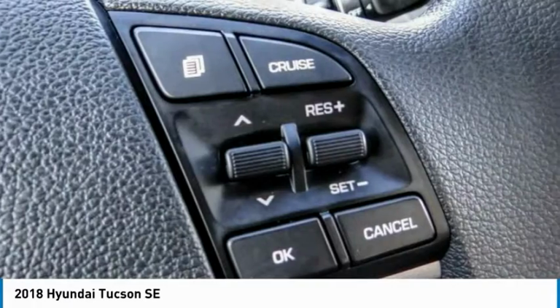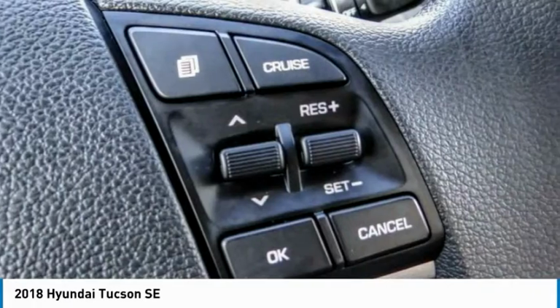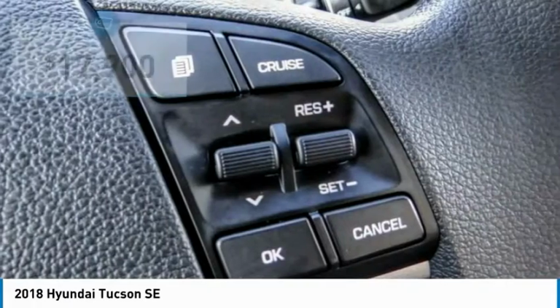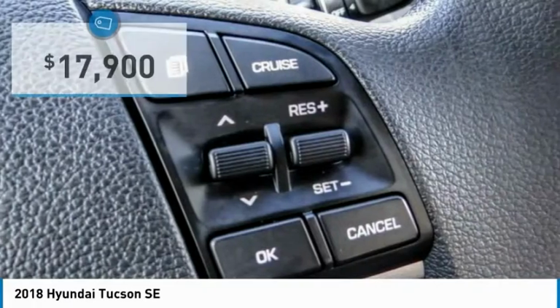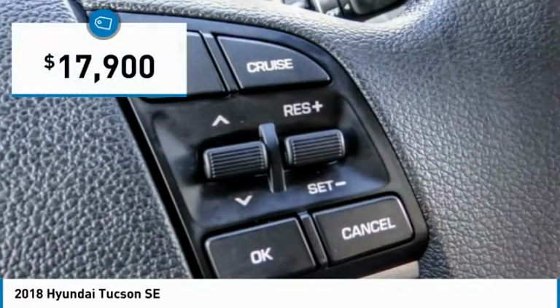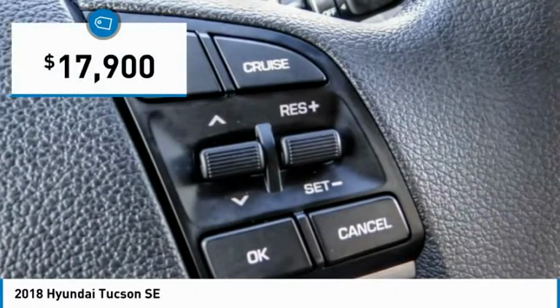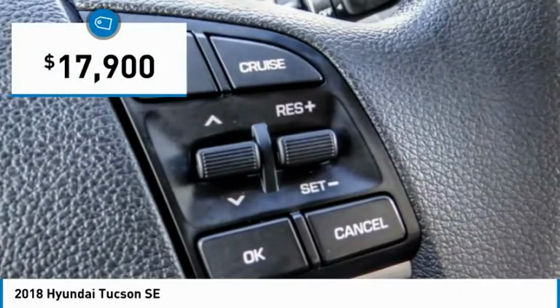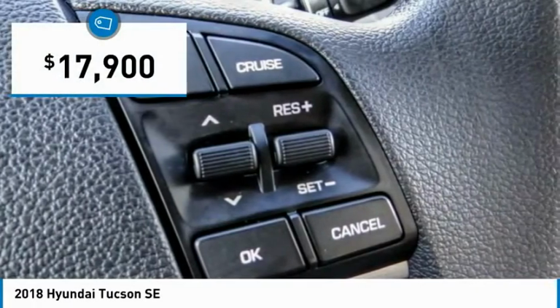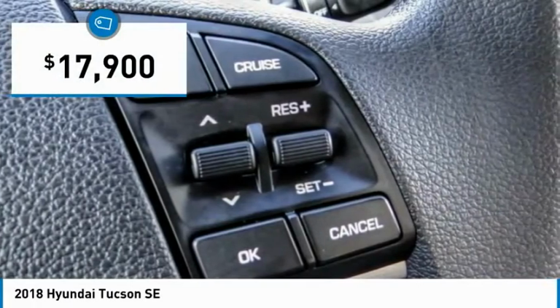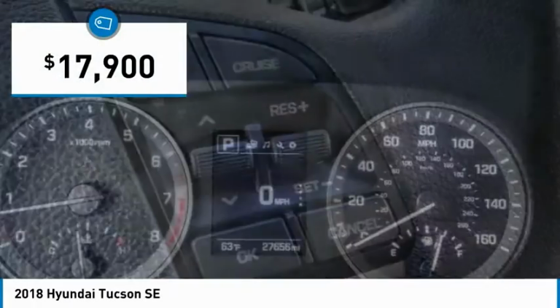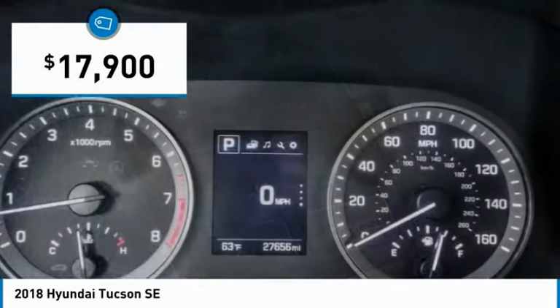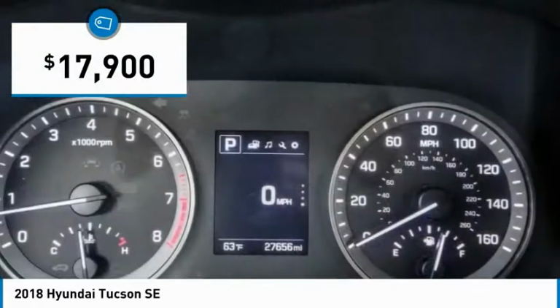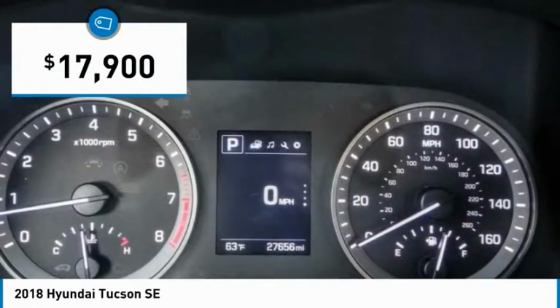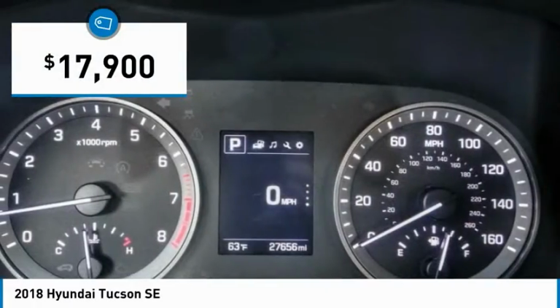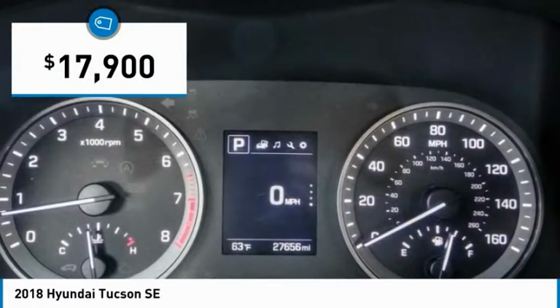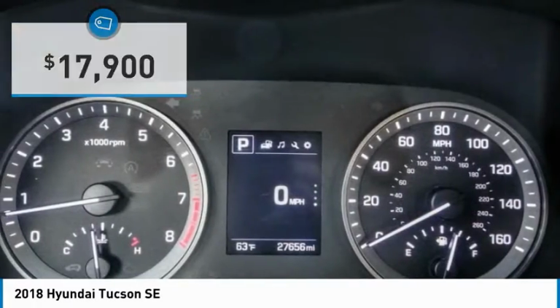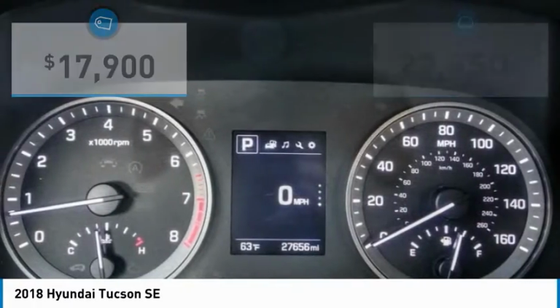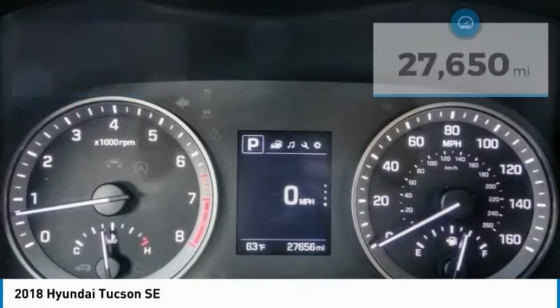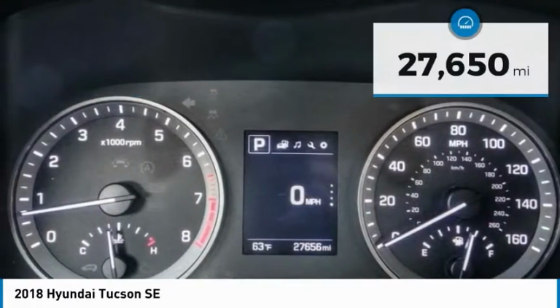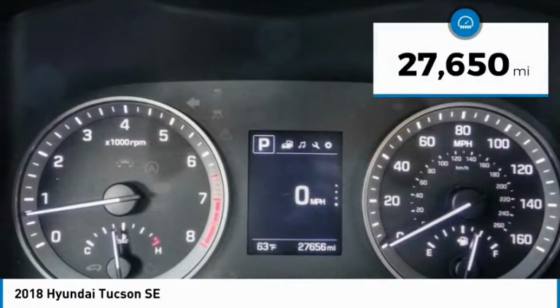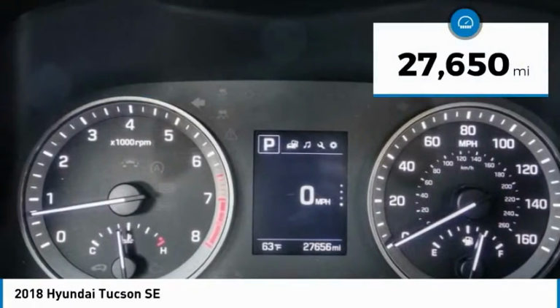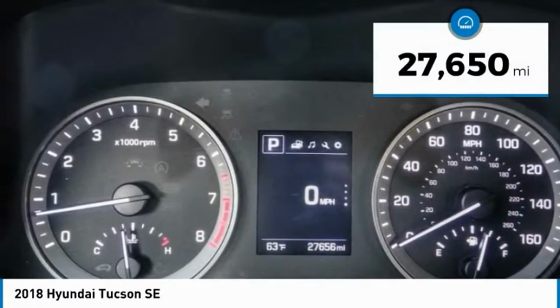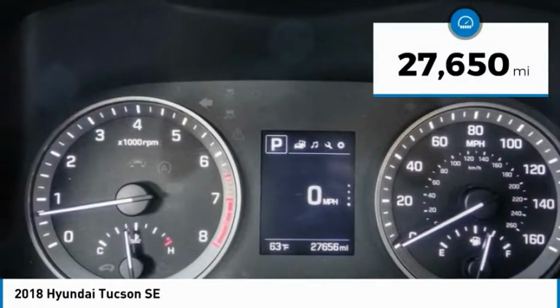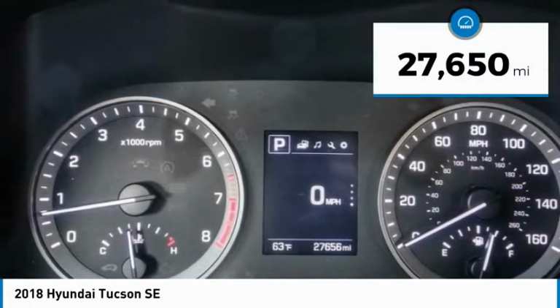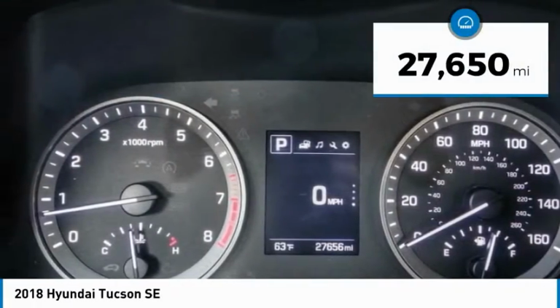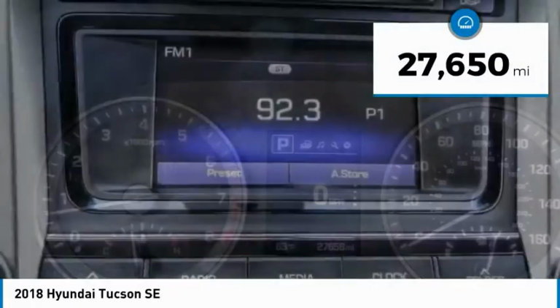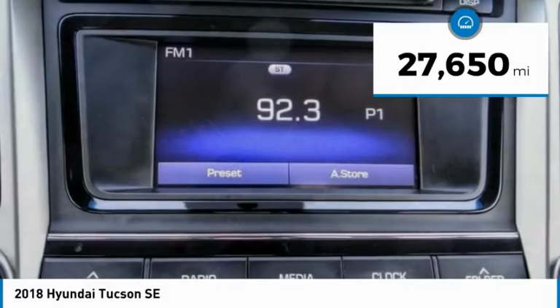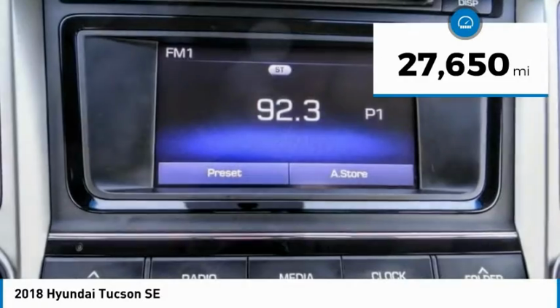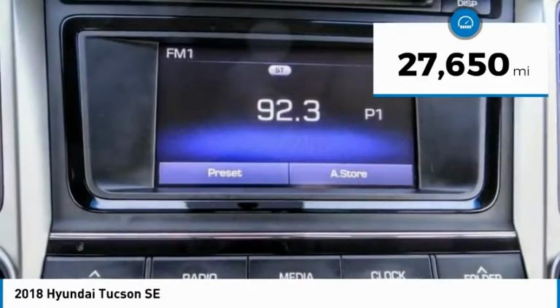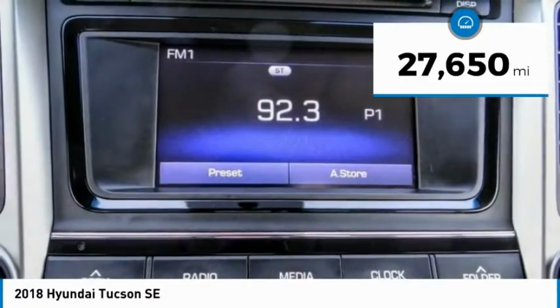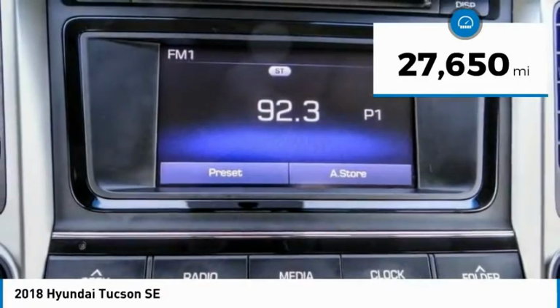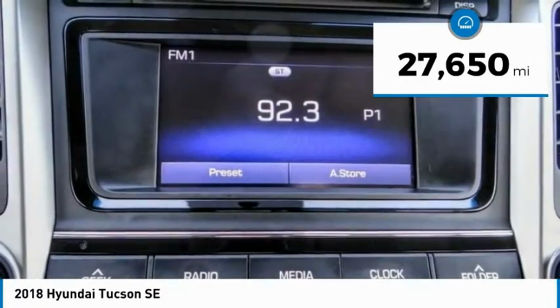And is priced below $20,000. This vehicle has less than 30,000 miles.